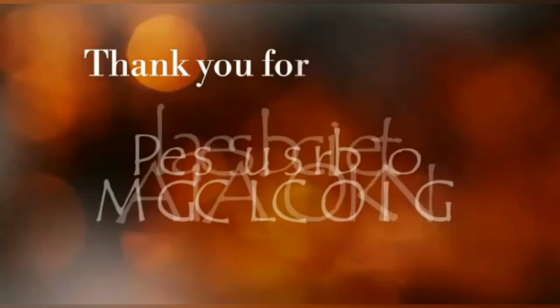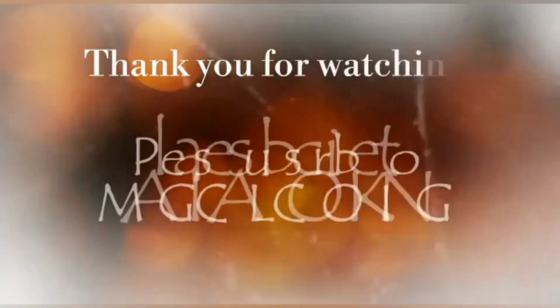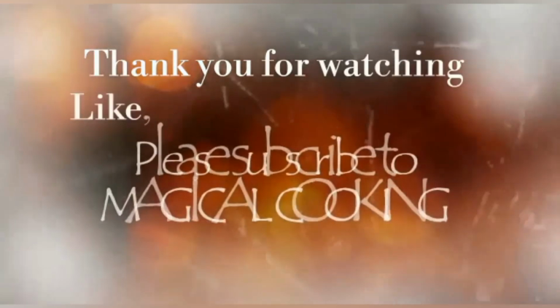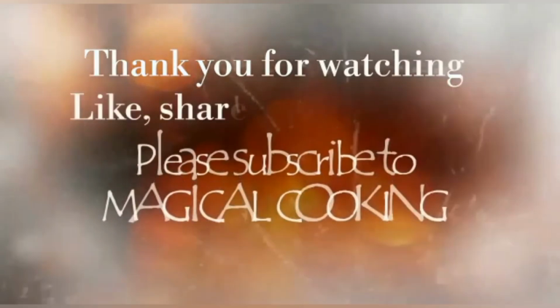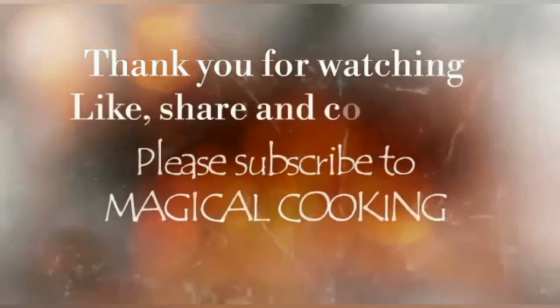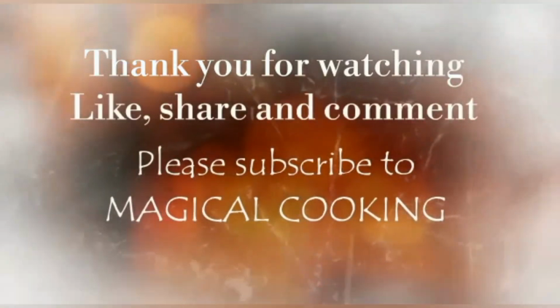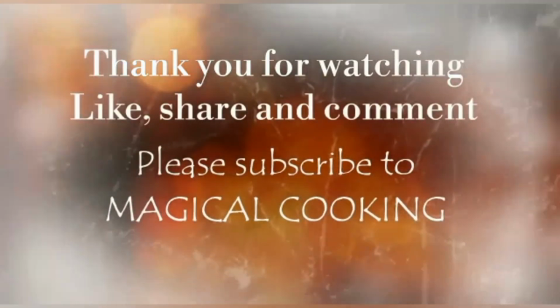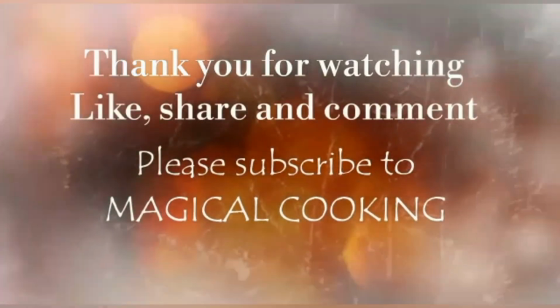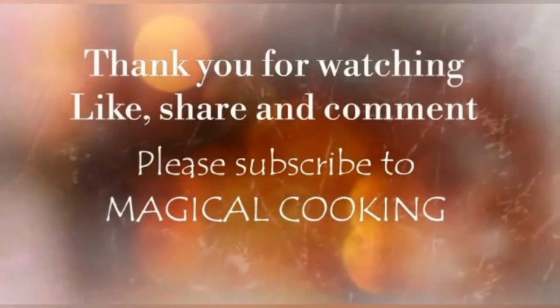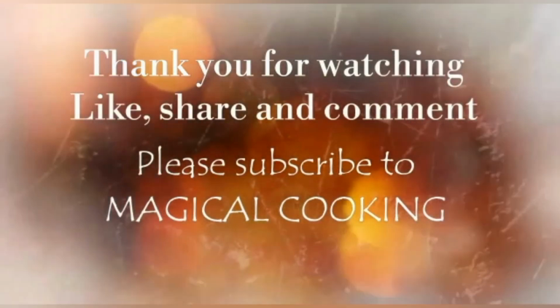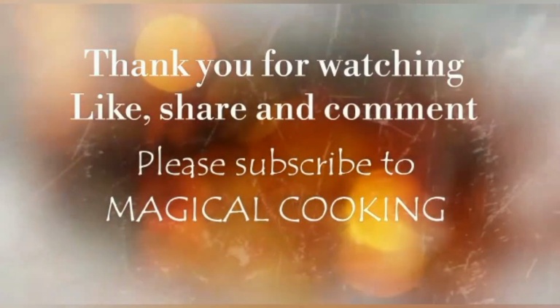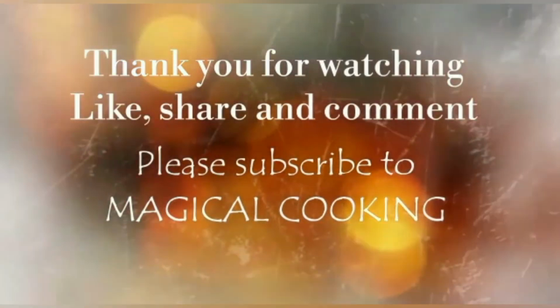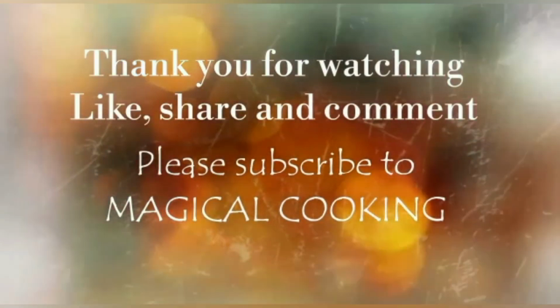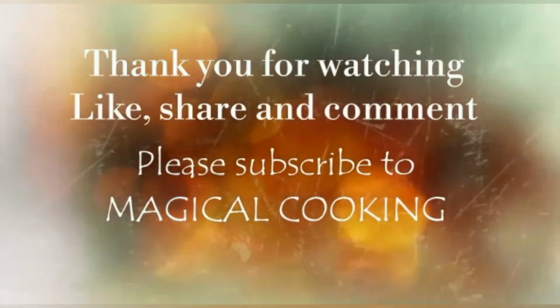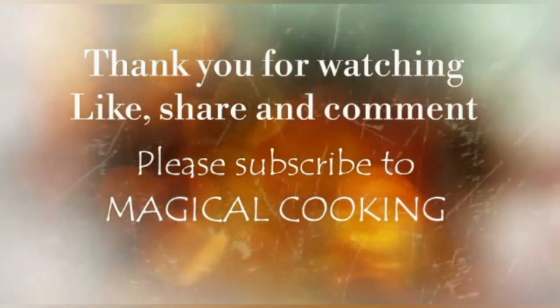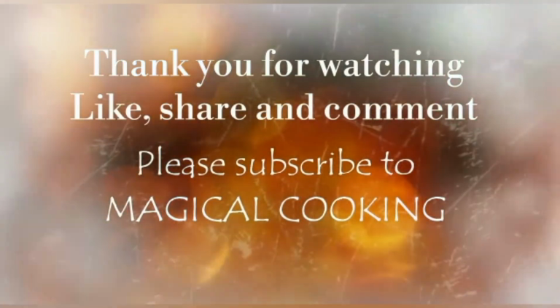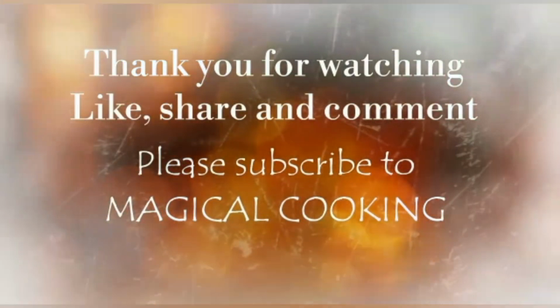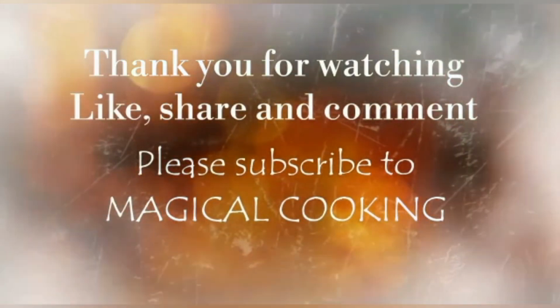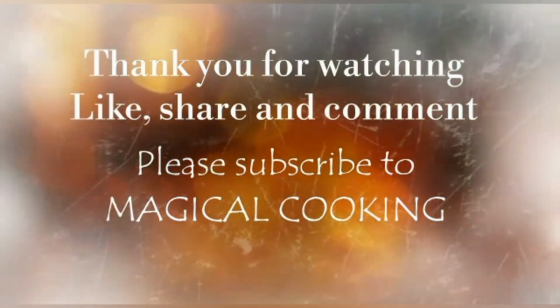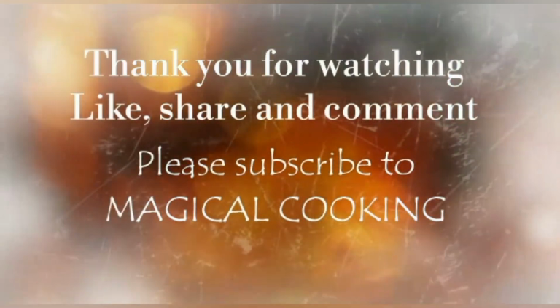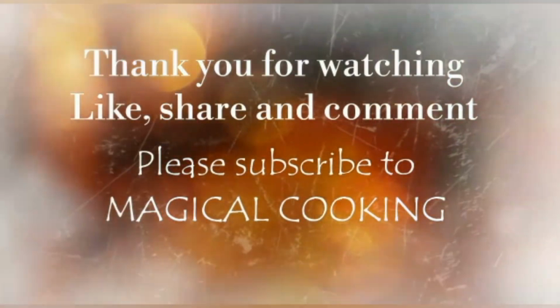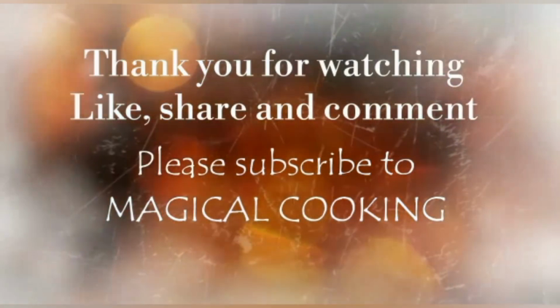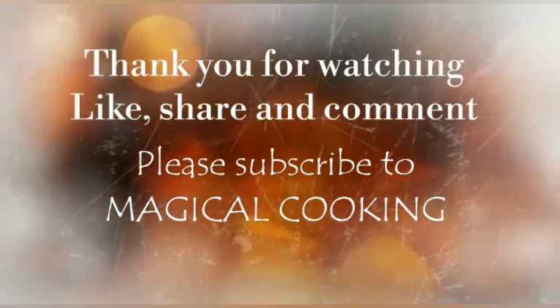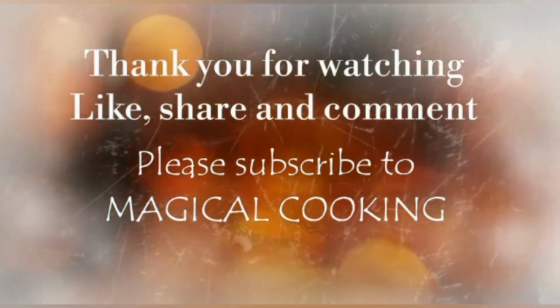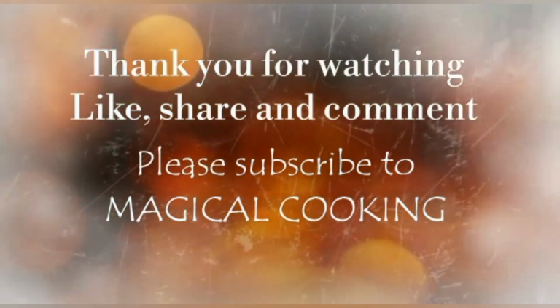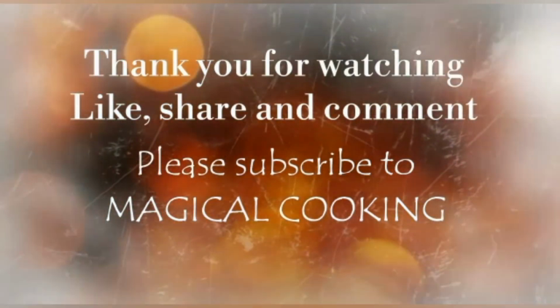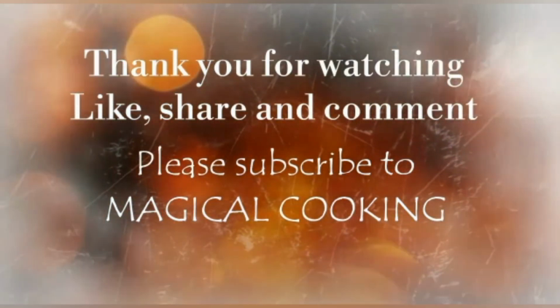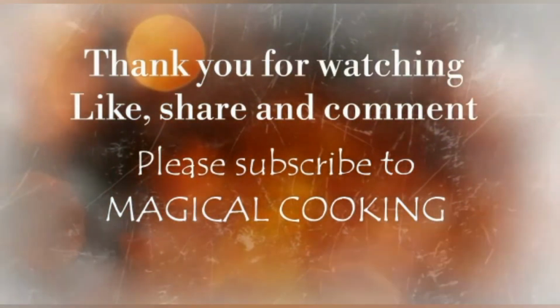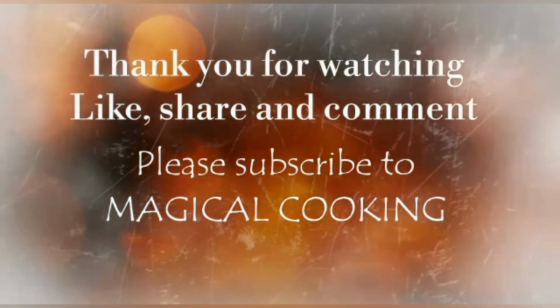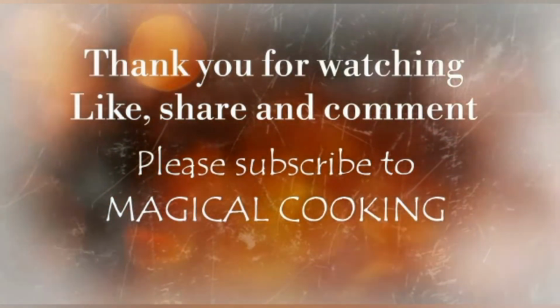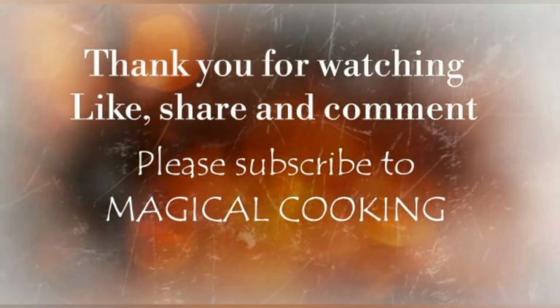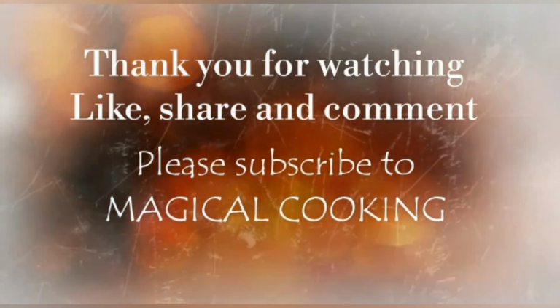Thank you for watching. Like, share and comment. Please subscribe to Magical Cooking Channel for more videos.